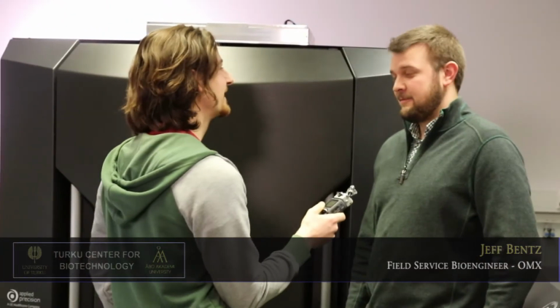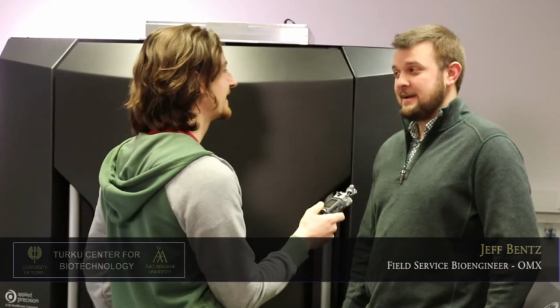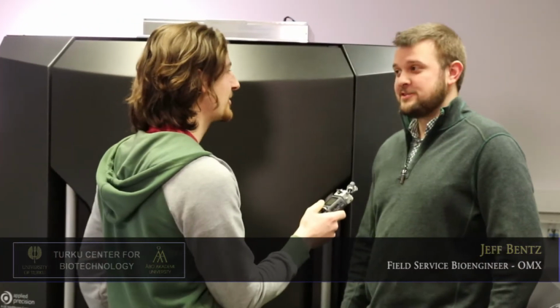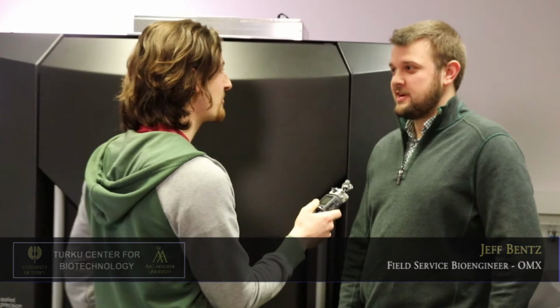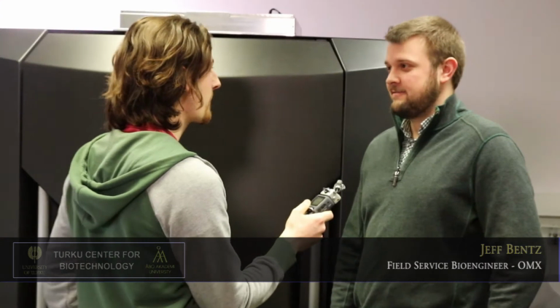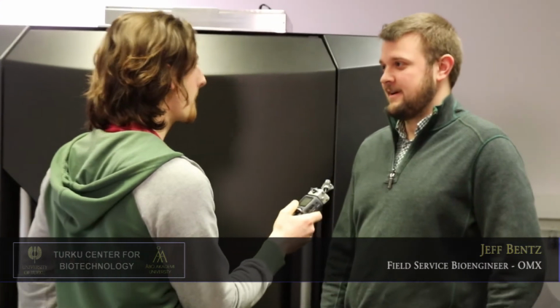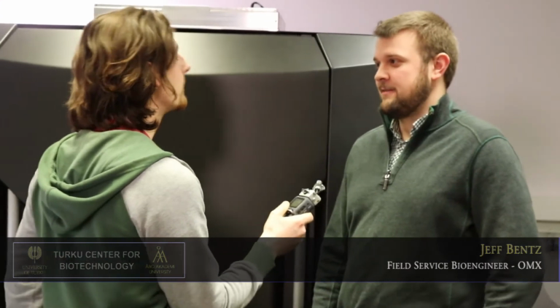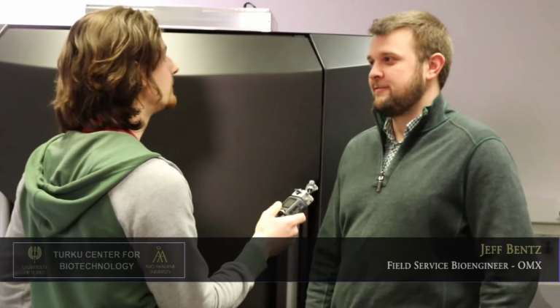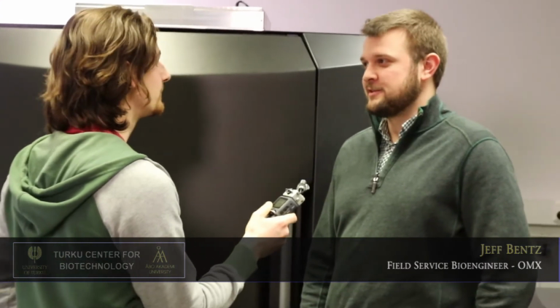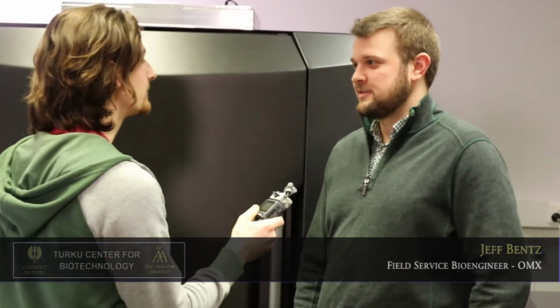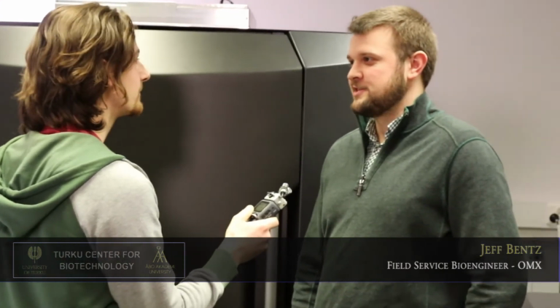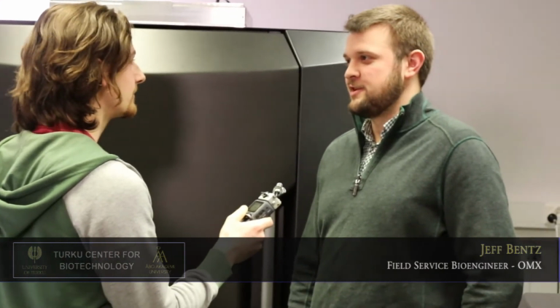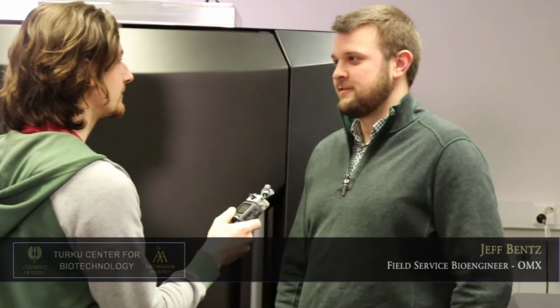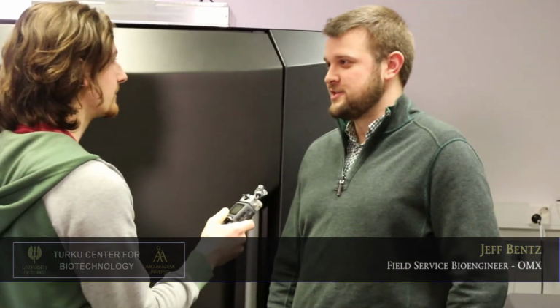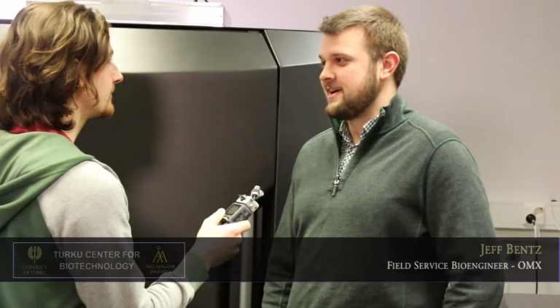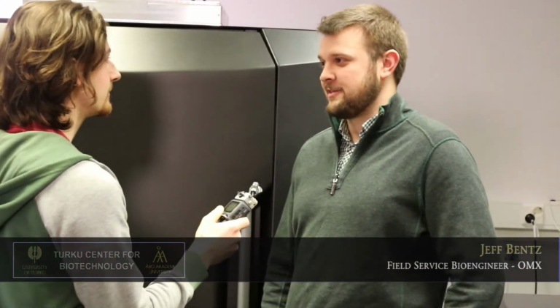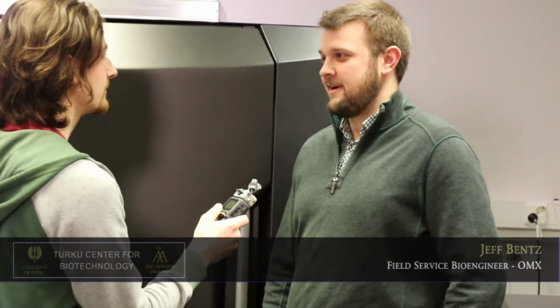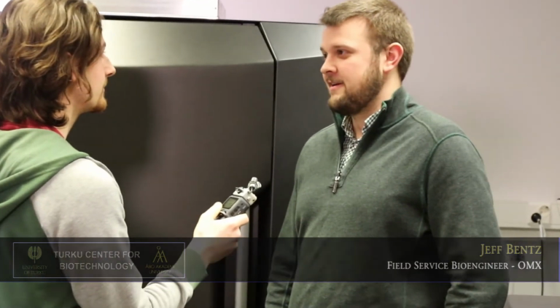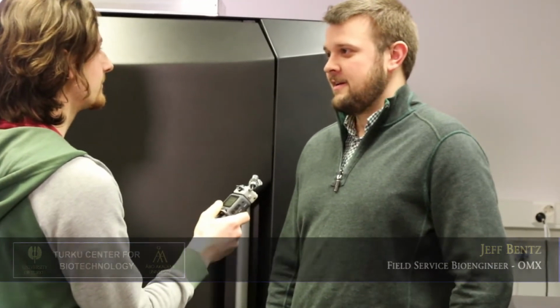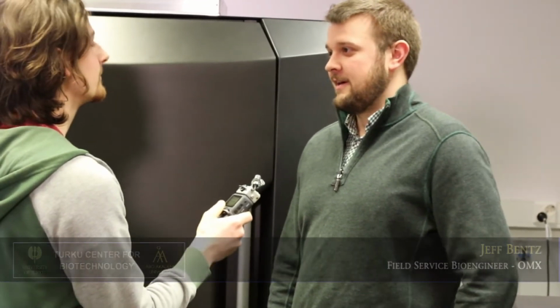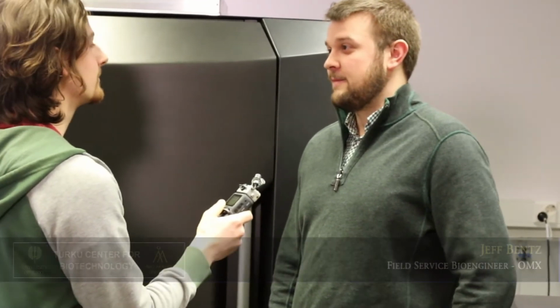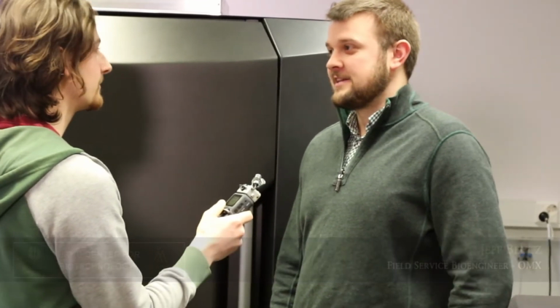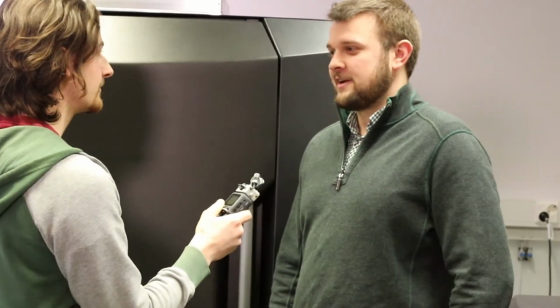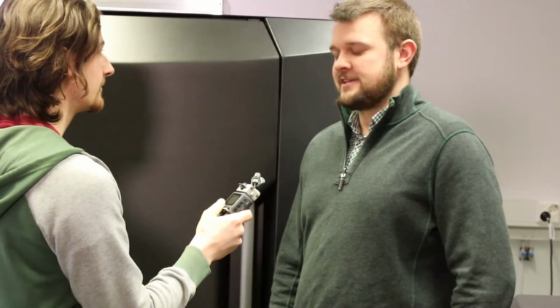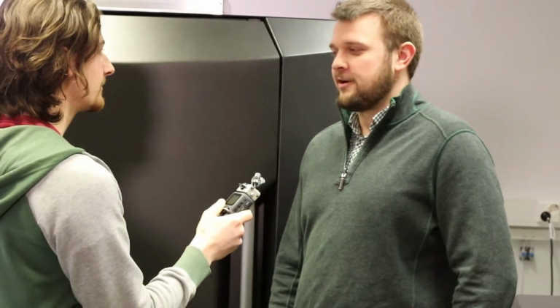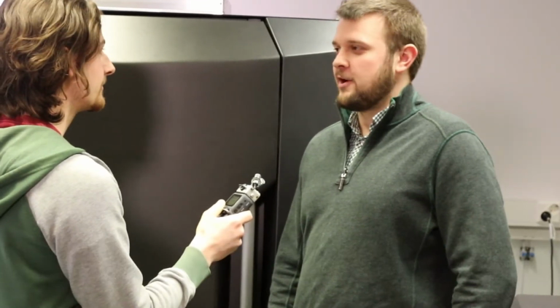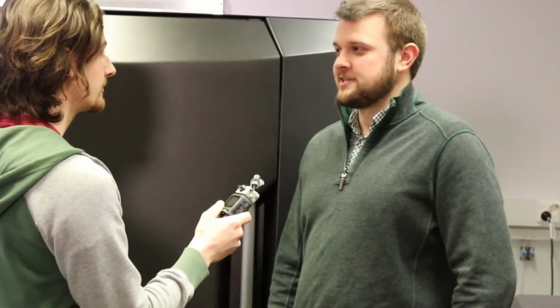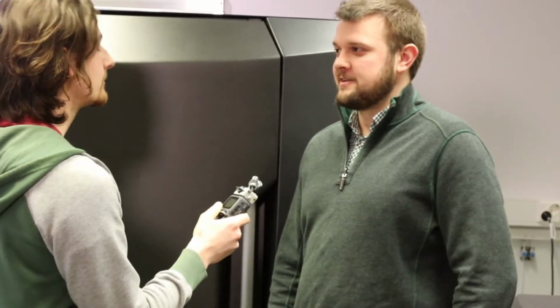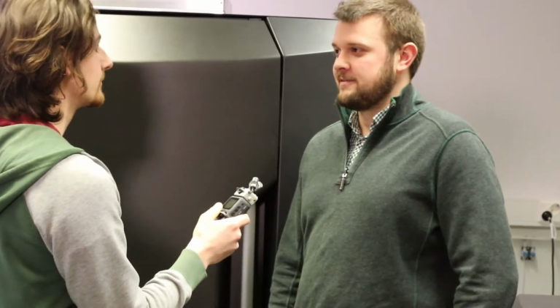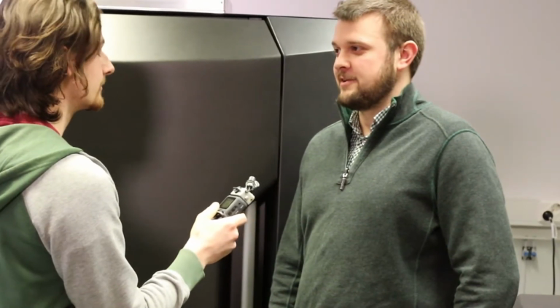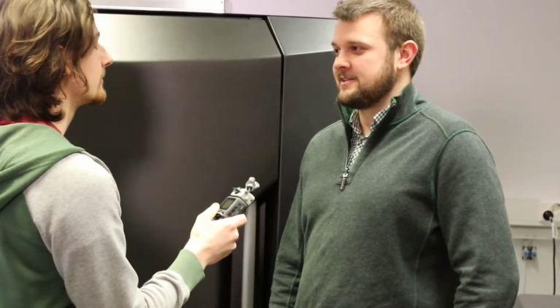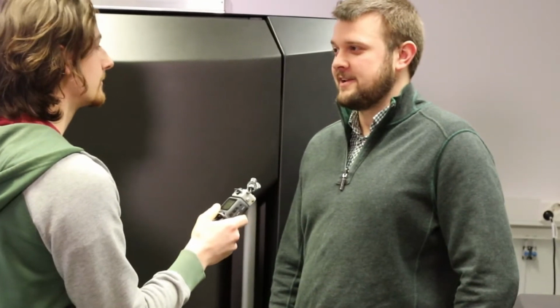My name is Jeff. I'm a Field Service Engineer for GE Healthcare and I'm based out of Seattle, Washington in the United States.